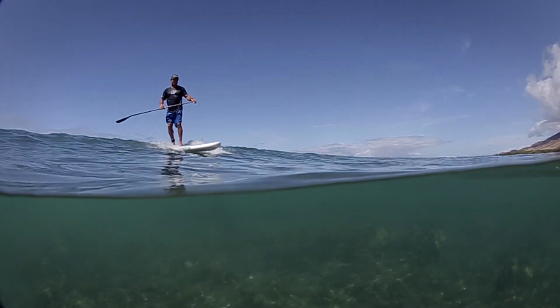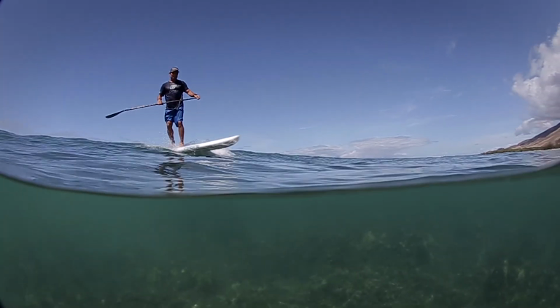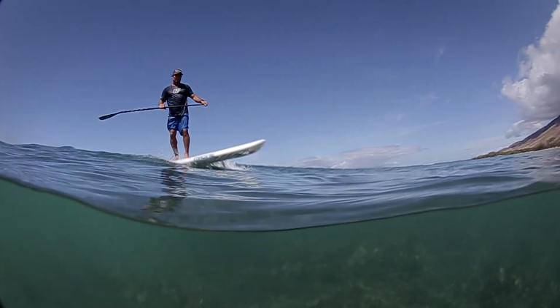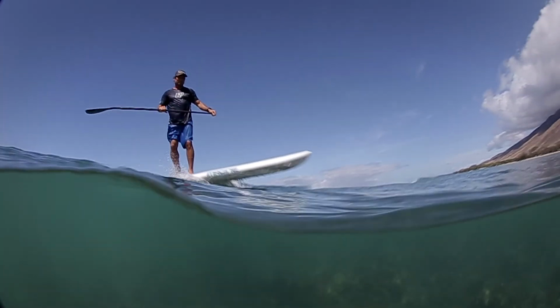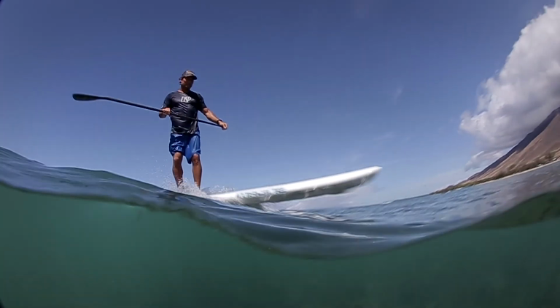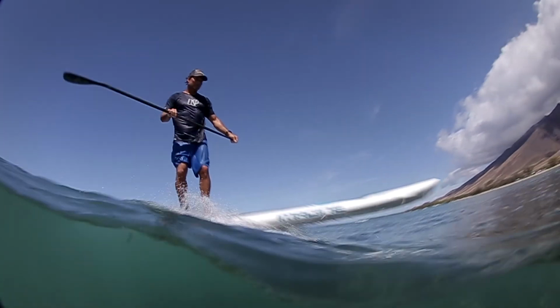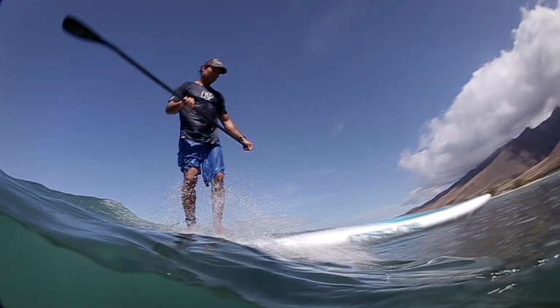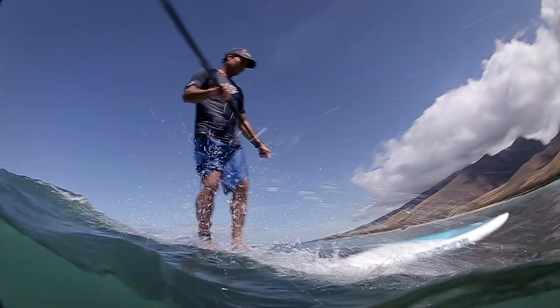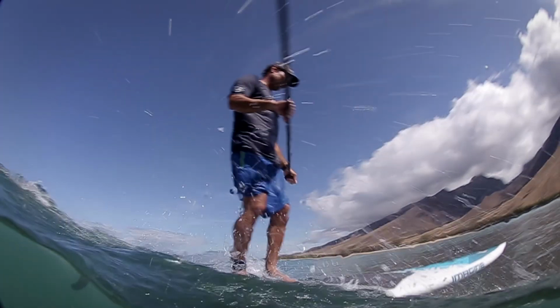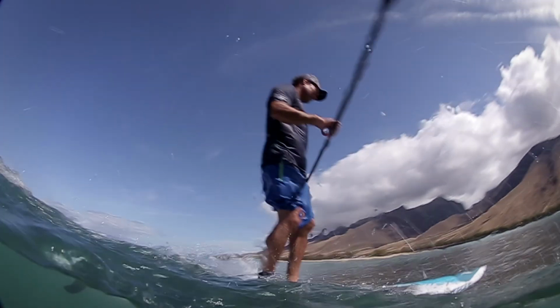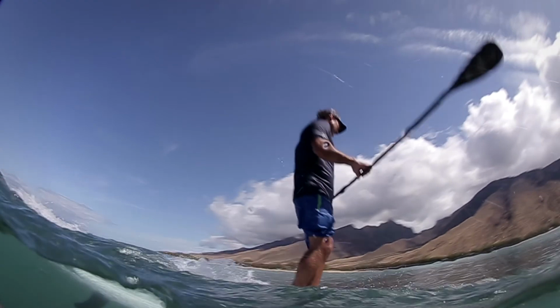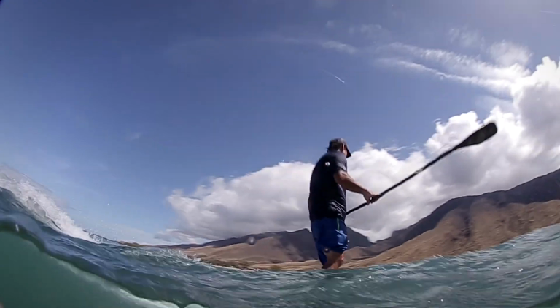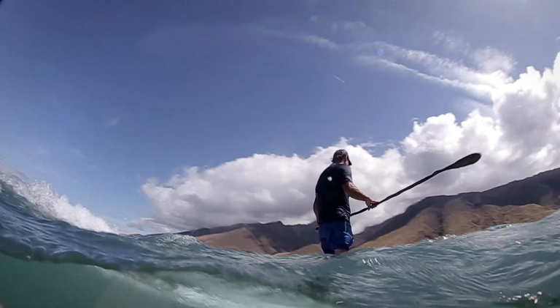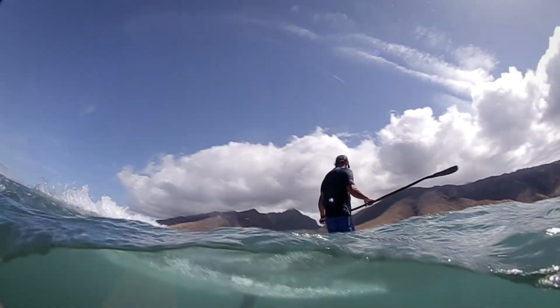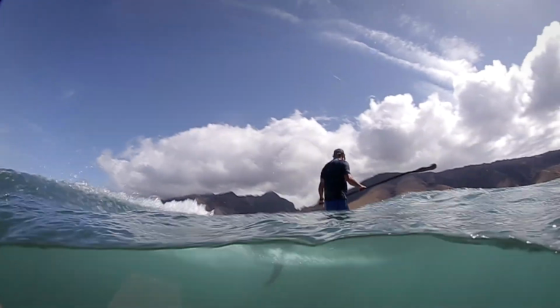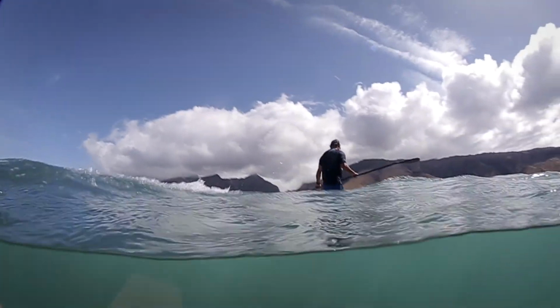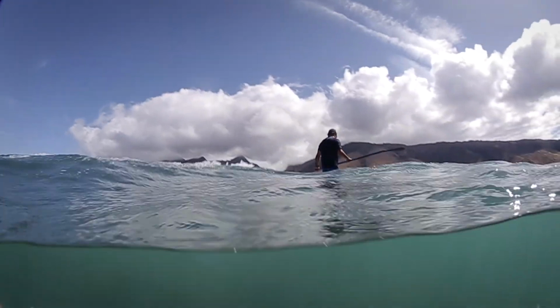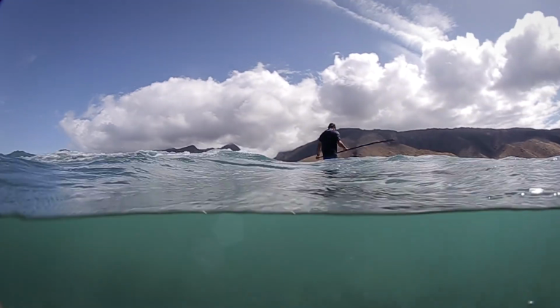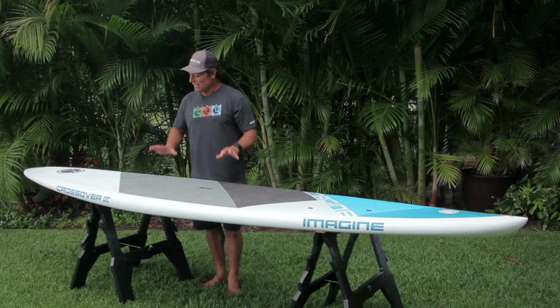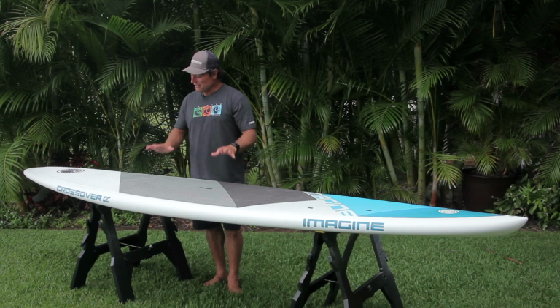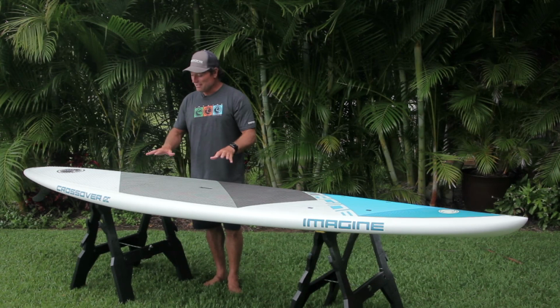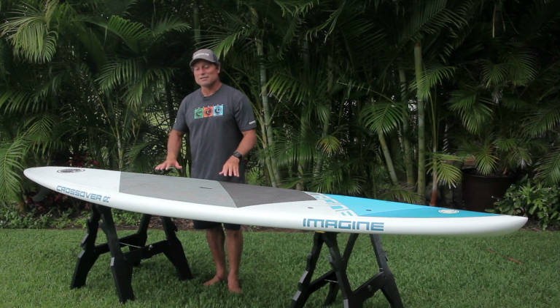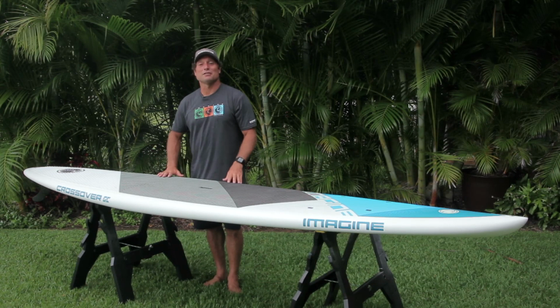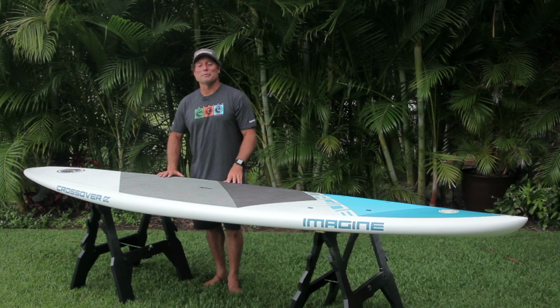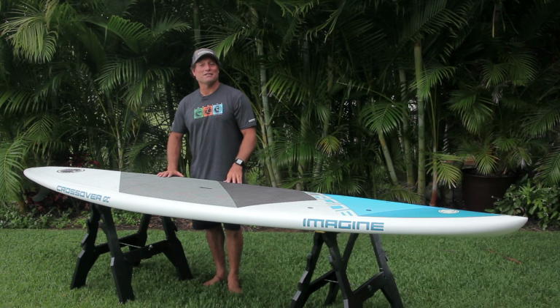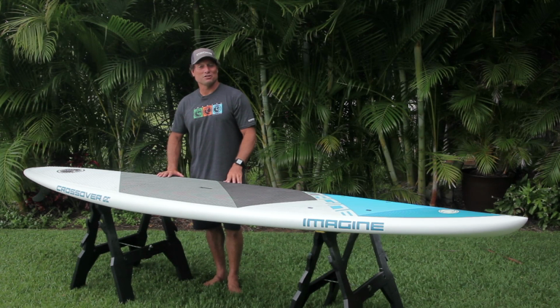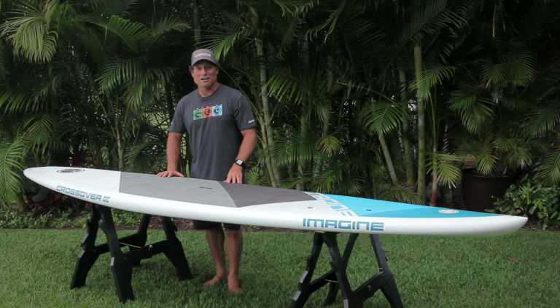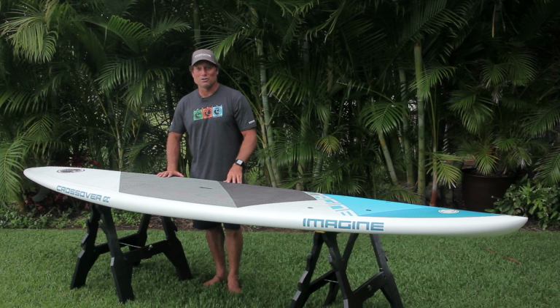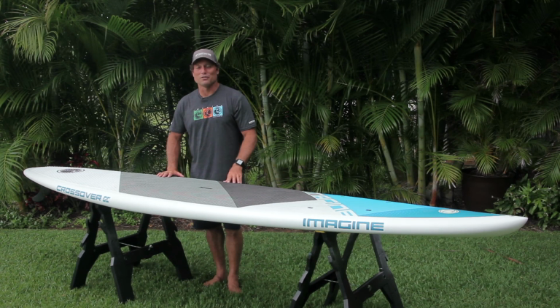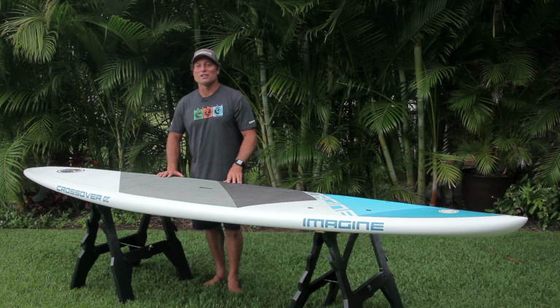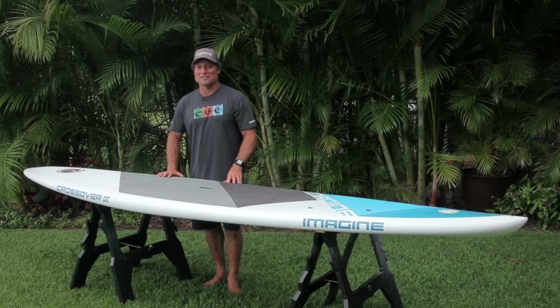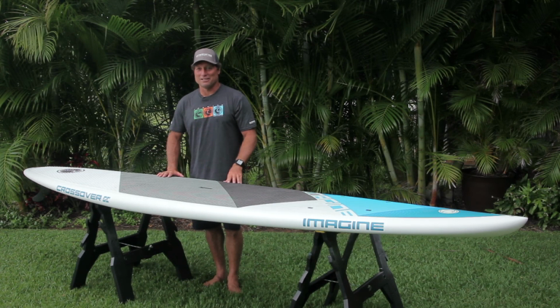Hi, I'm Dave Kalama, head designer for Imagine Surf, and this is the Imagine Crossover XT.